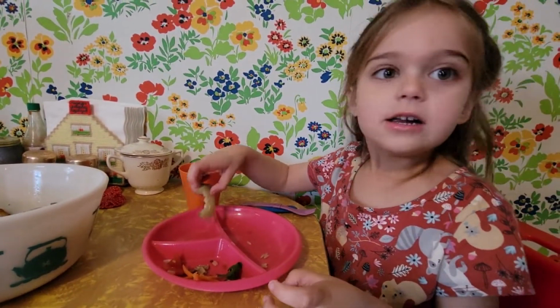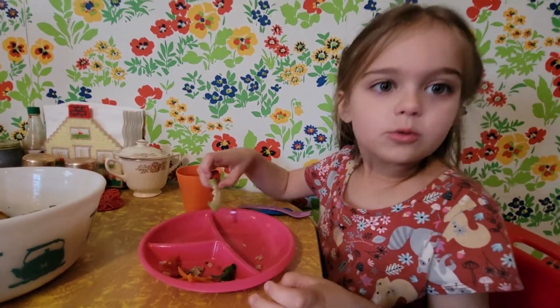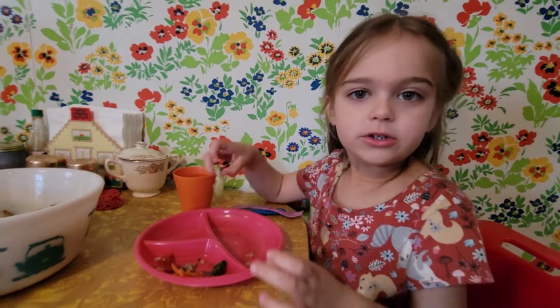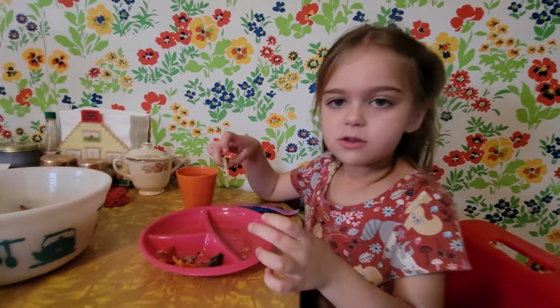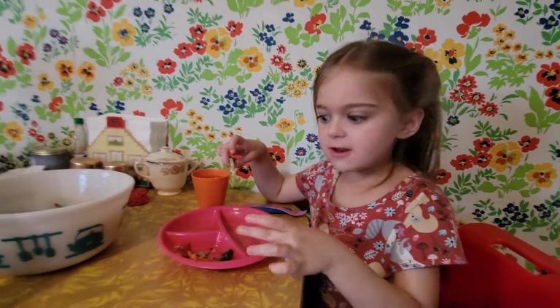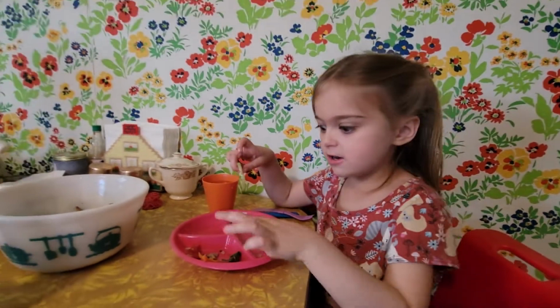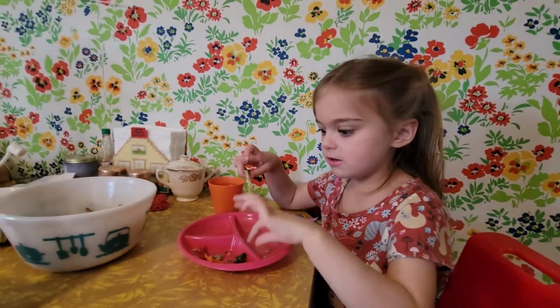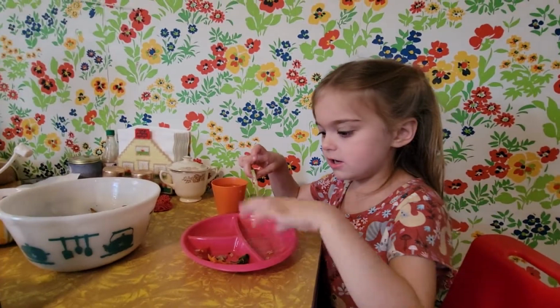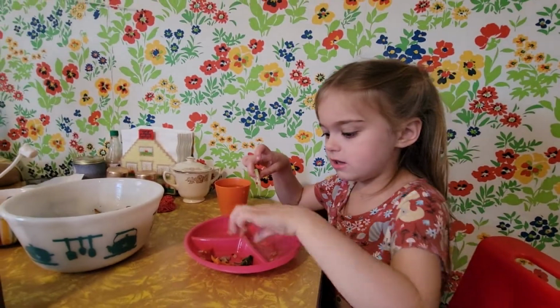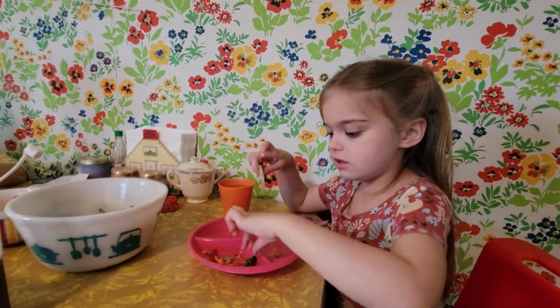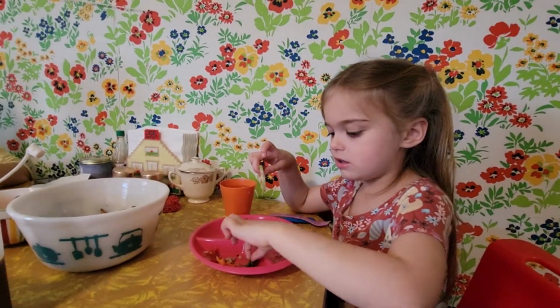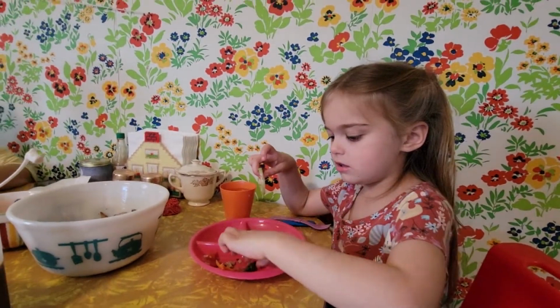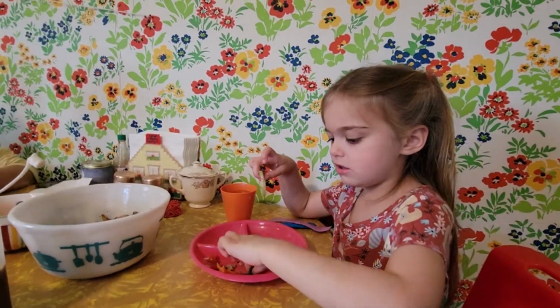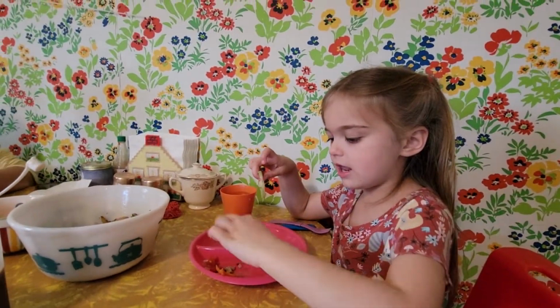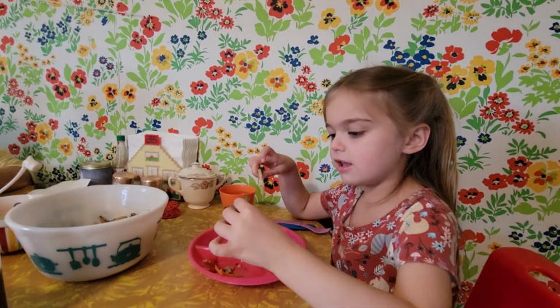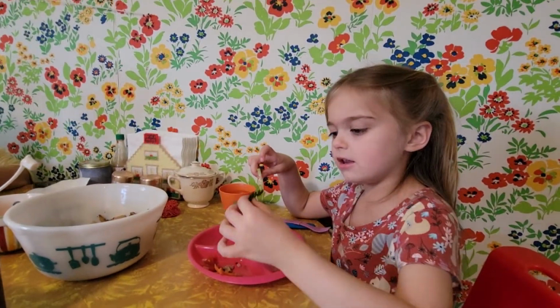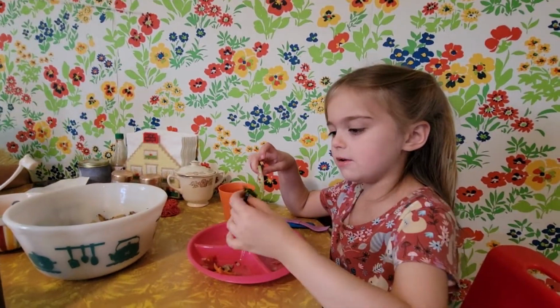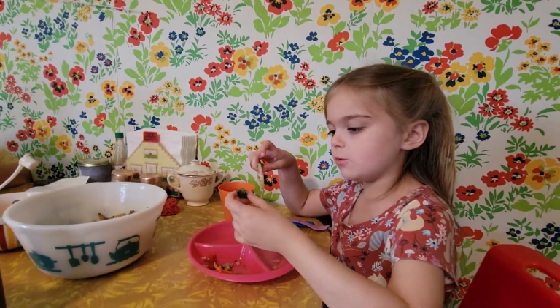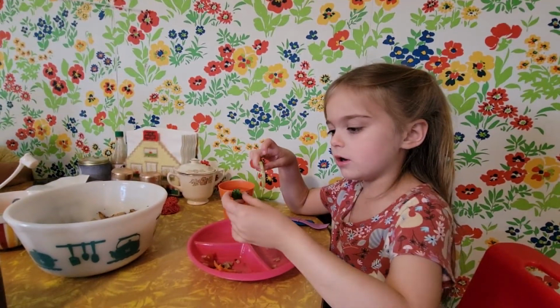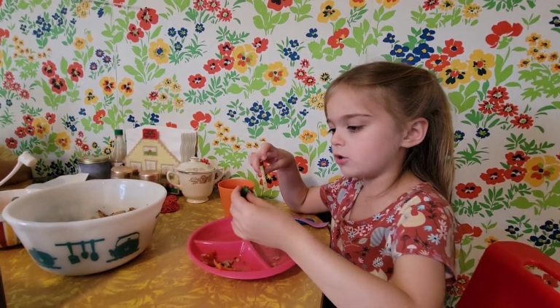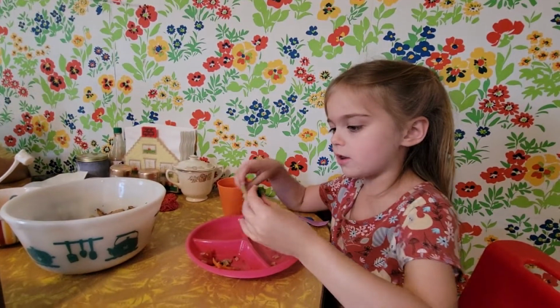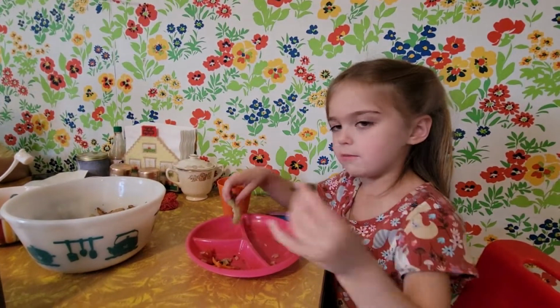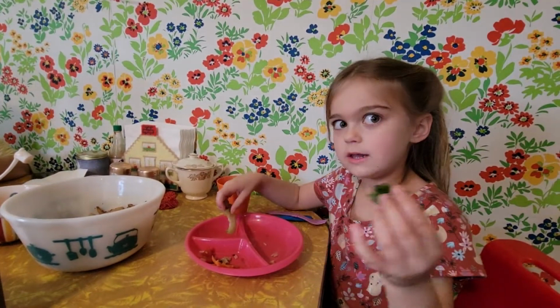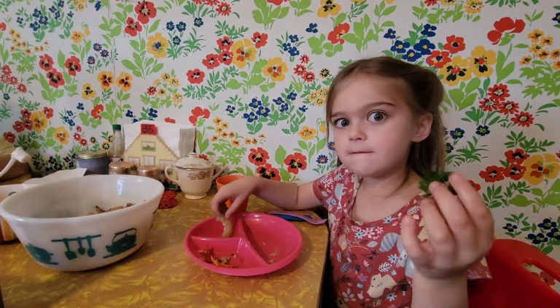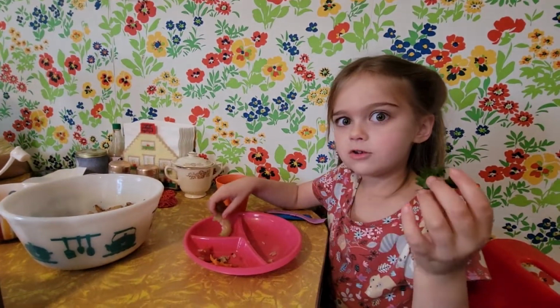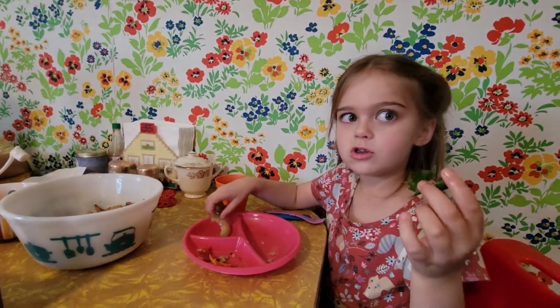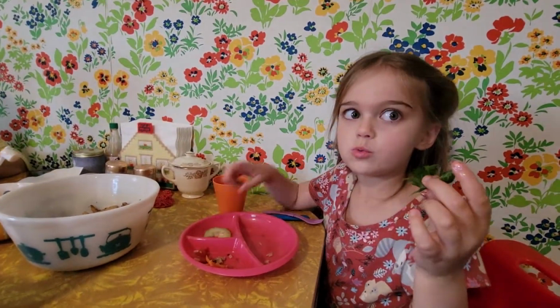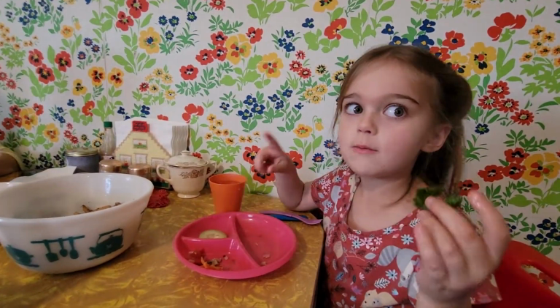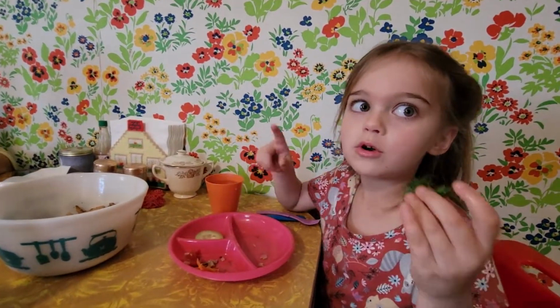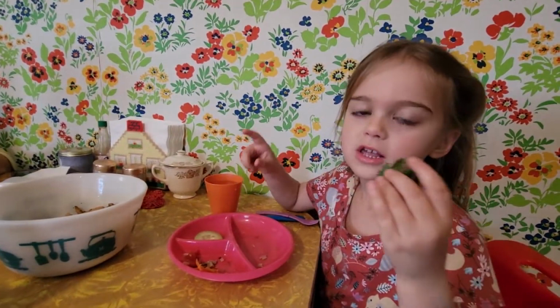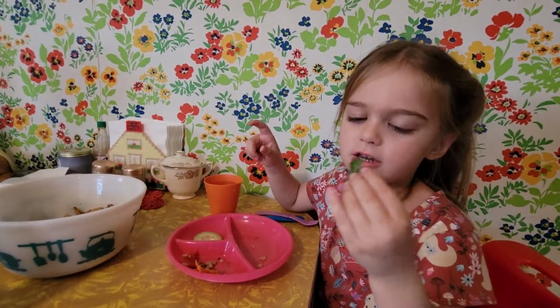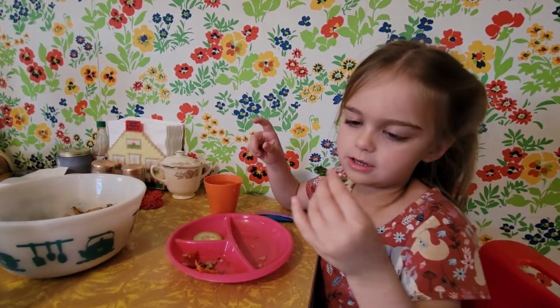We just made a neat thing and we're going to try some leaves. Just one more thing to eat.